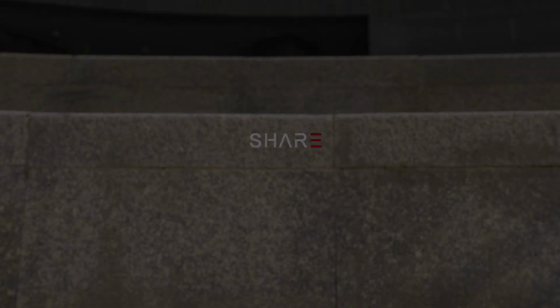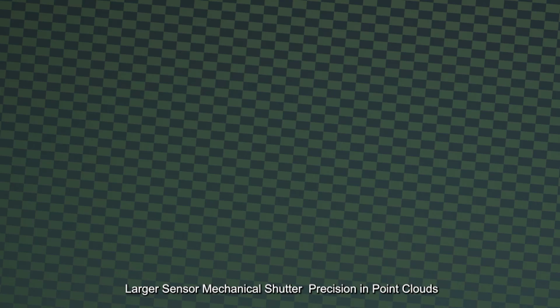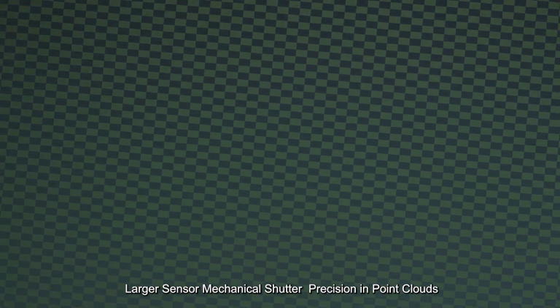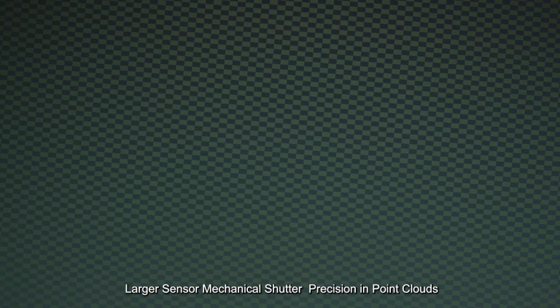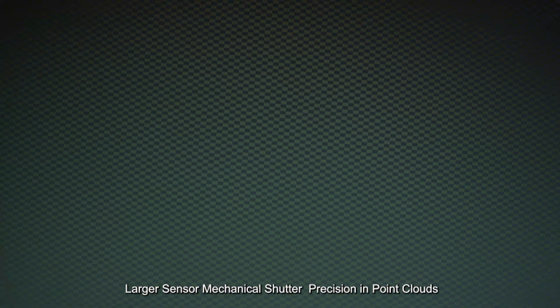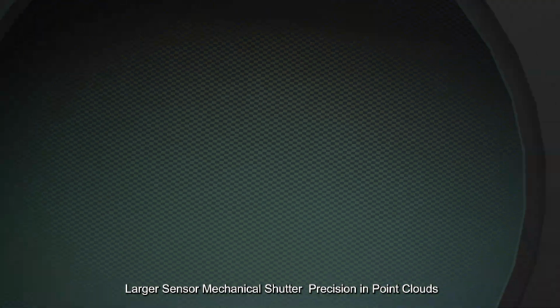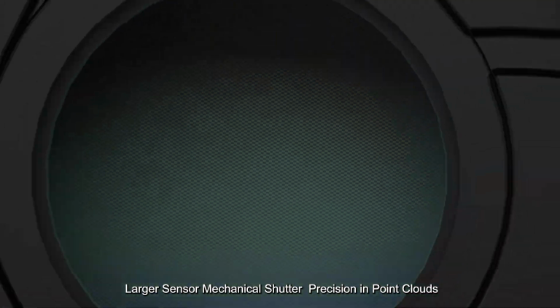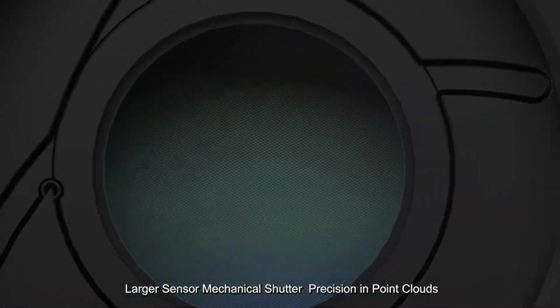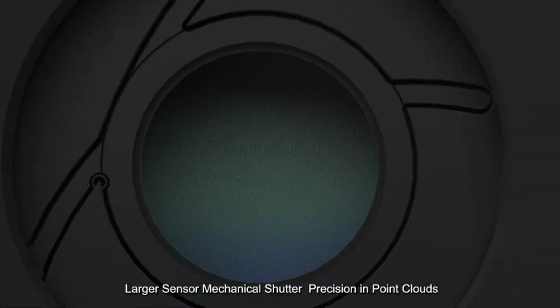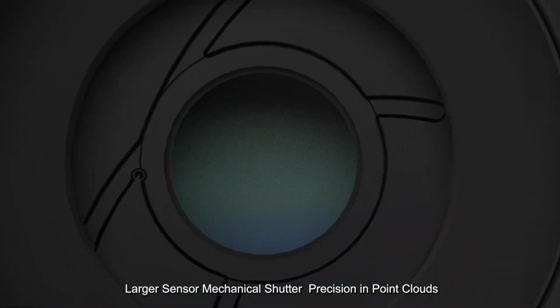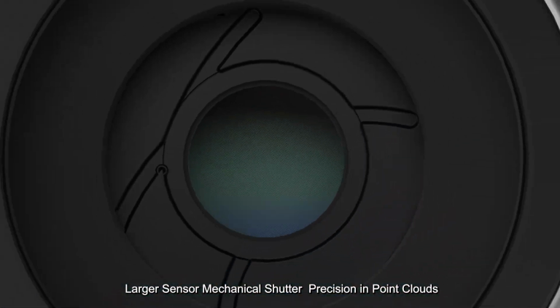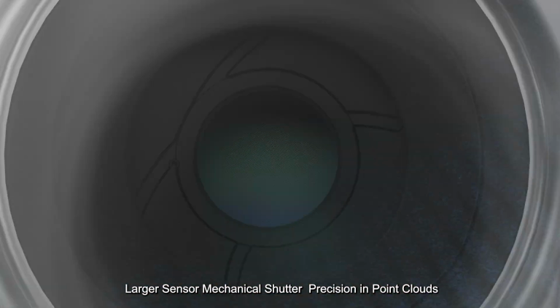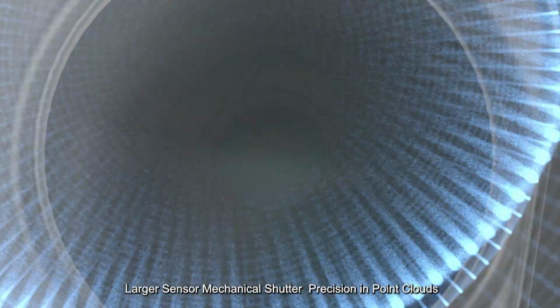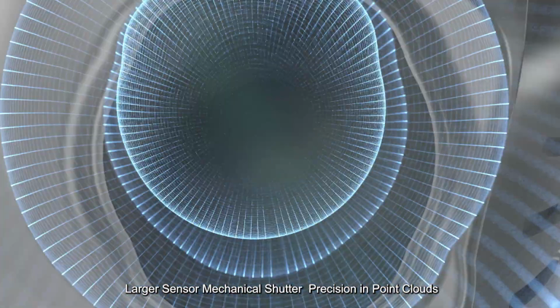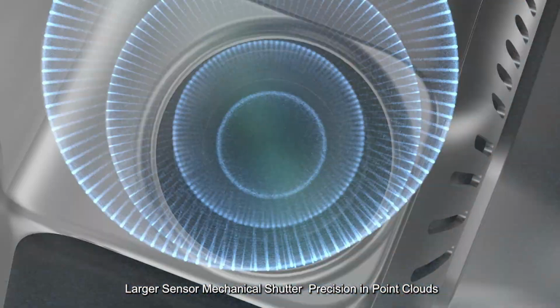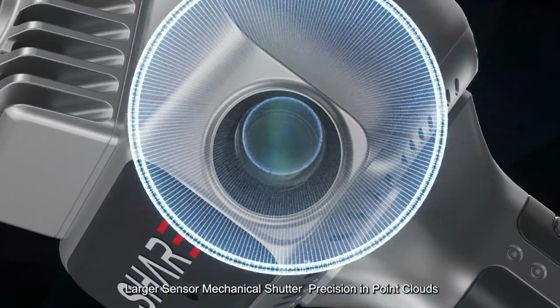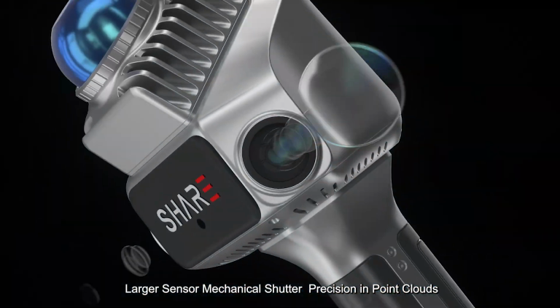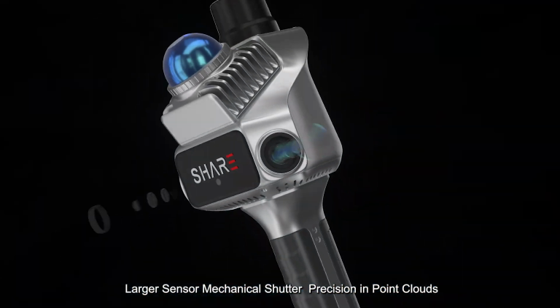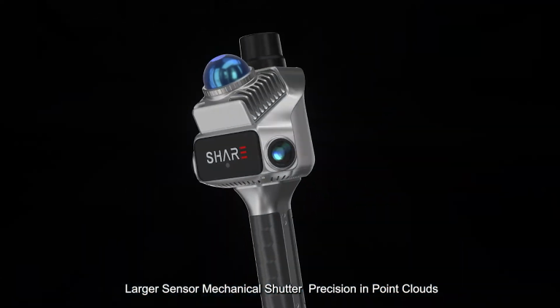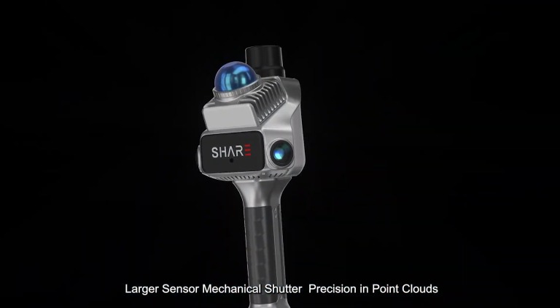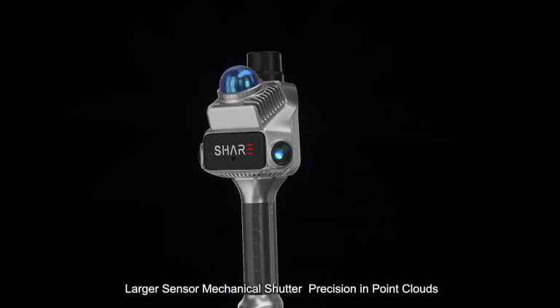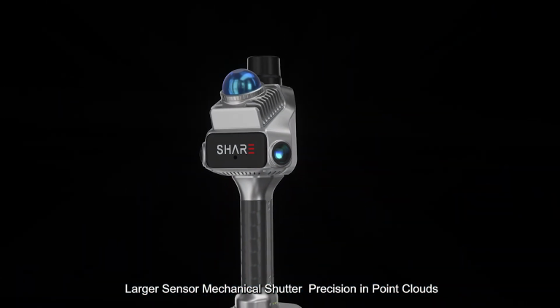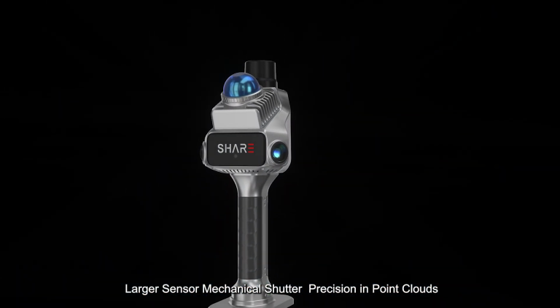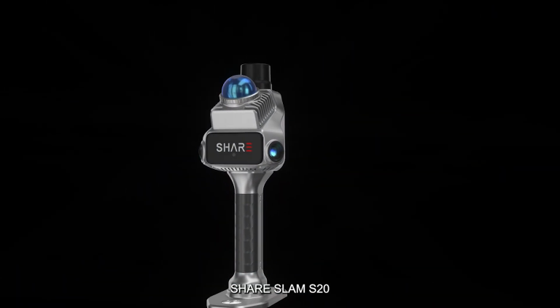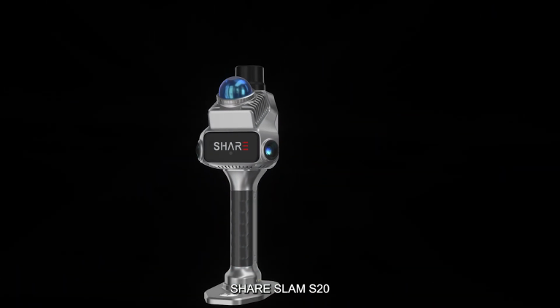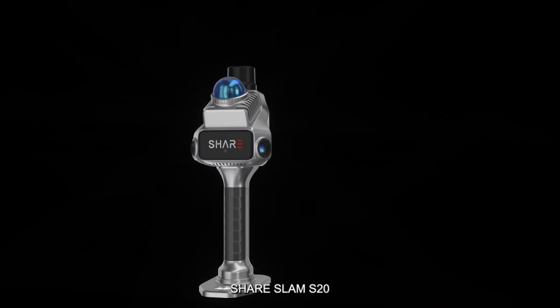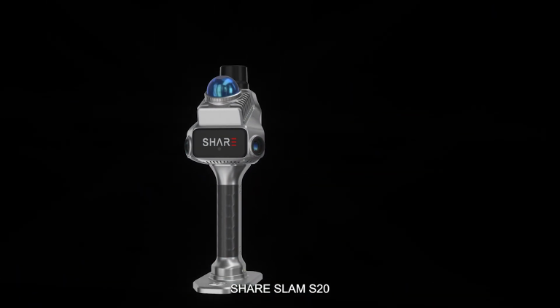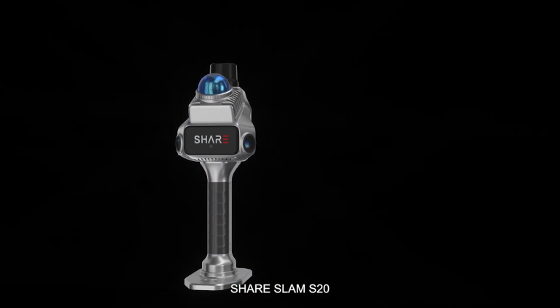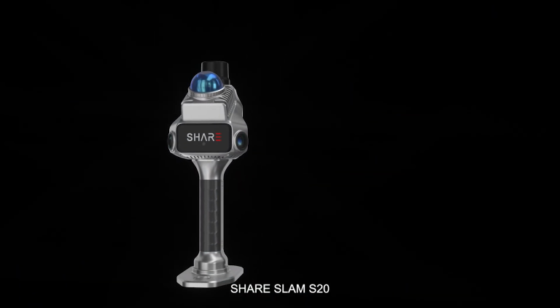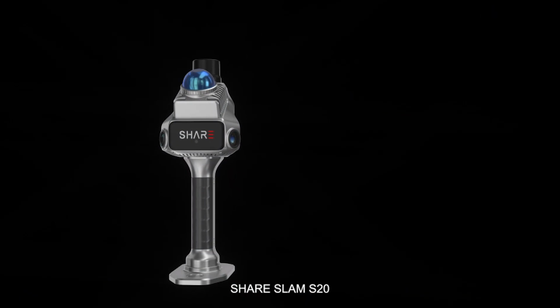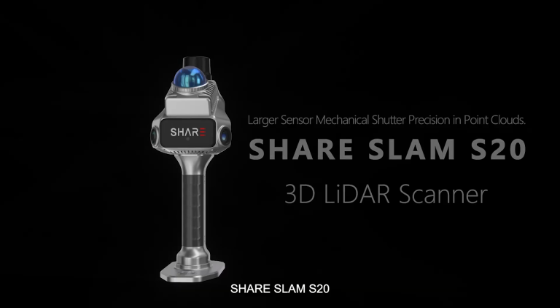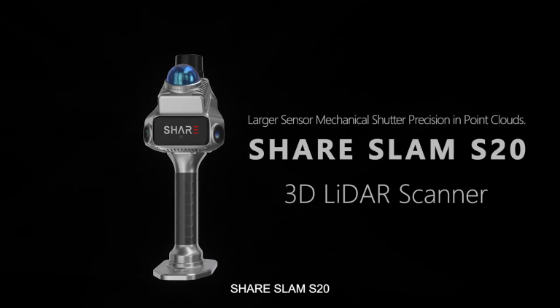Larger sensor, mechanical shutter, precision in point clouds — Shear SLAM S20.